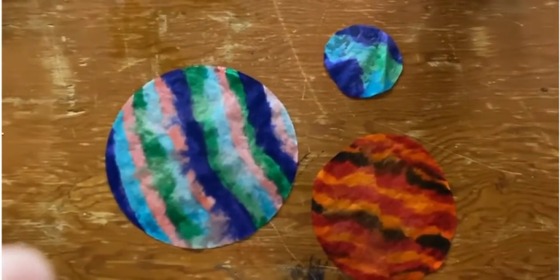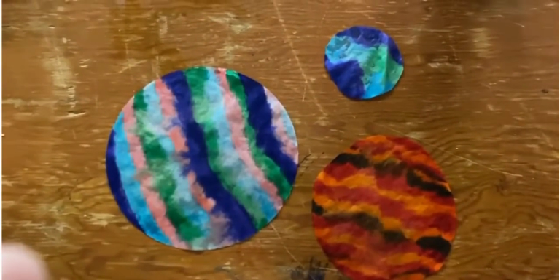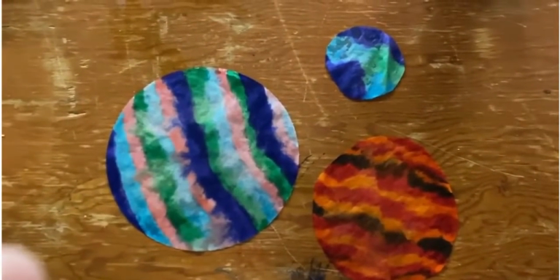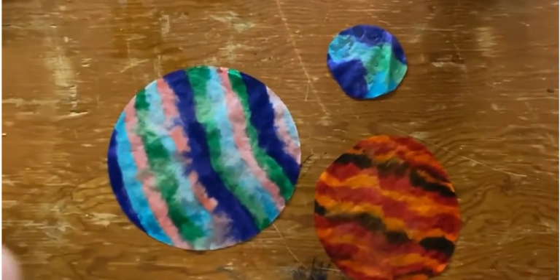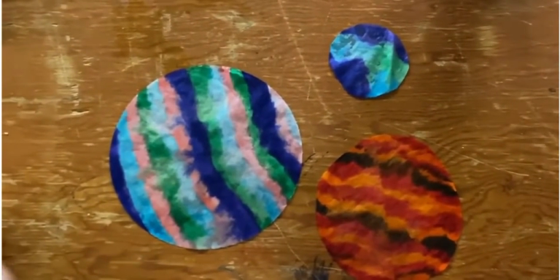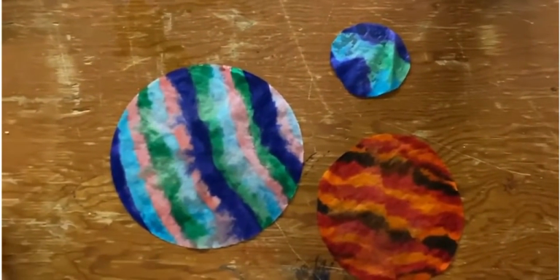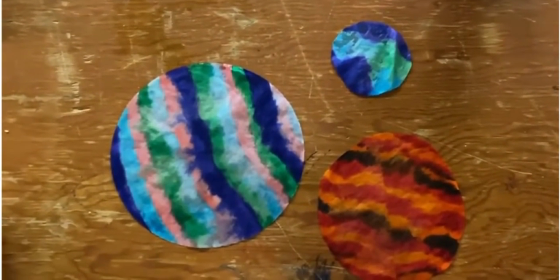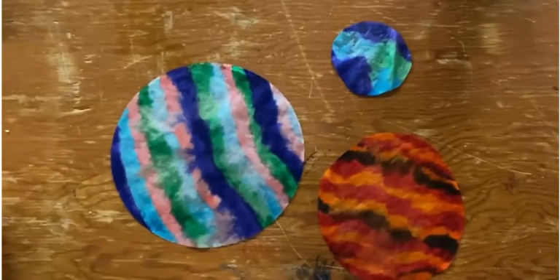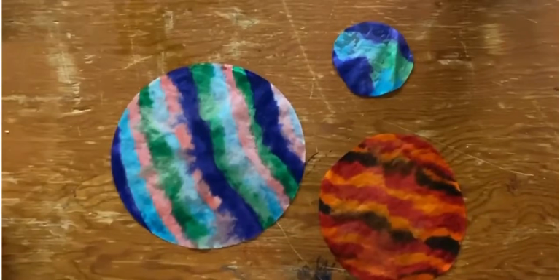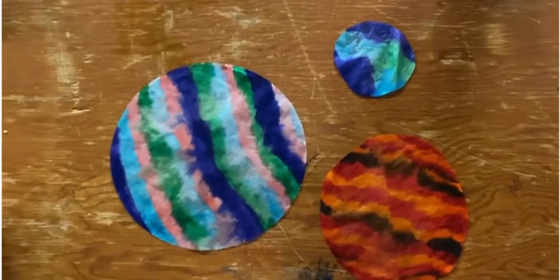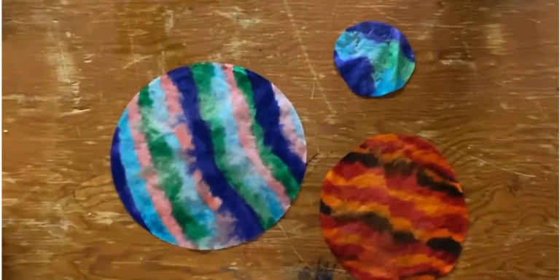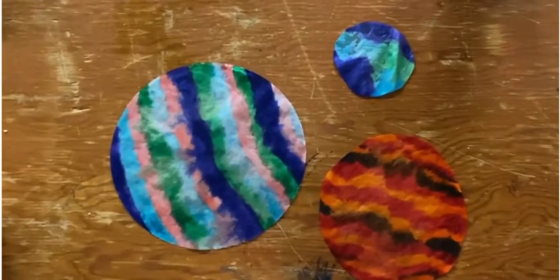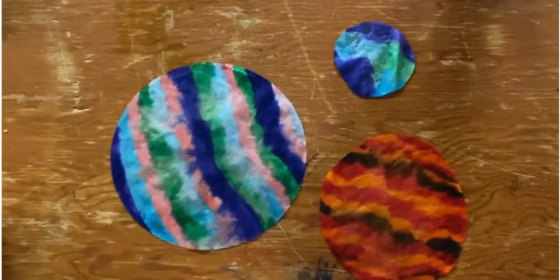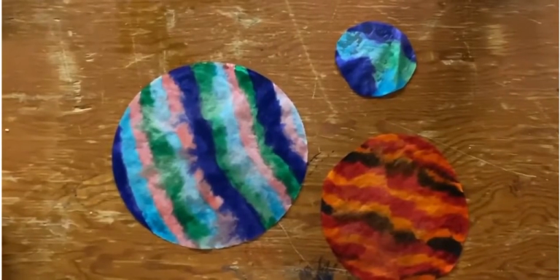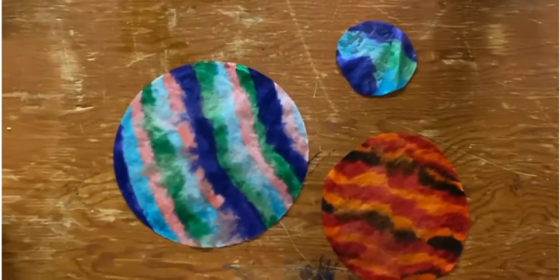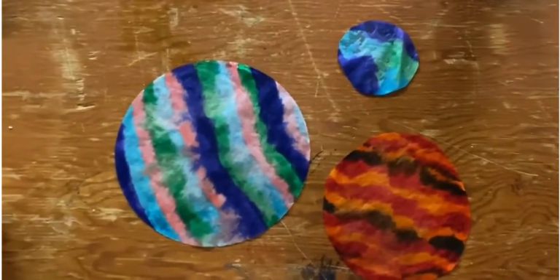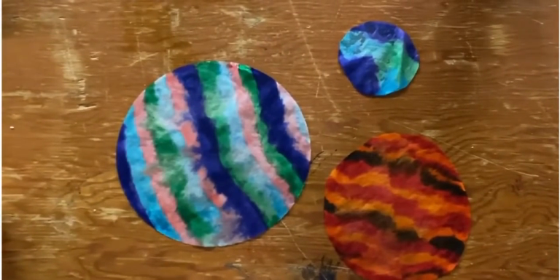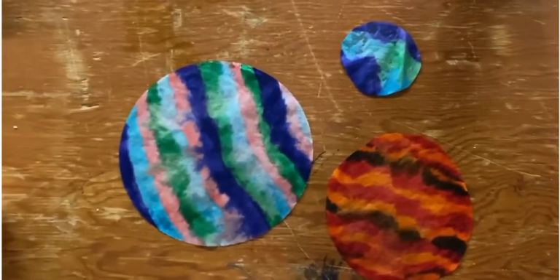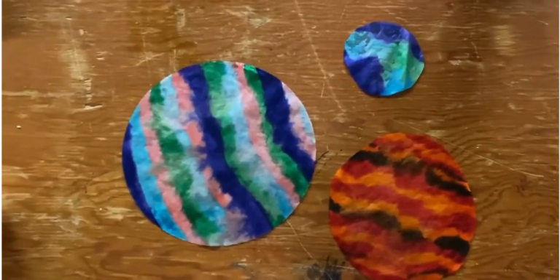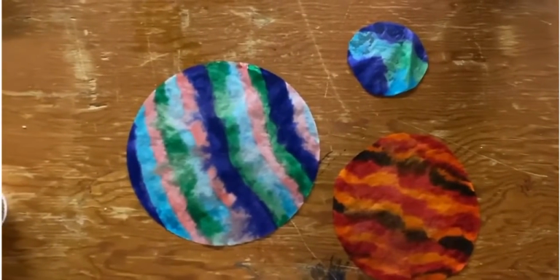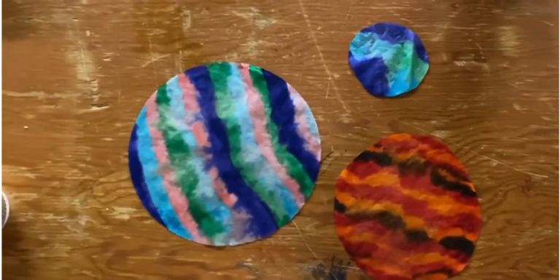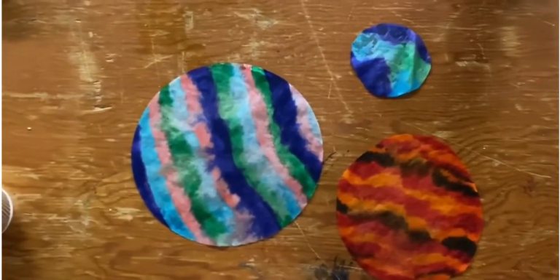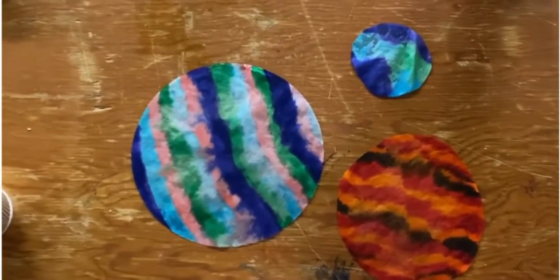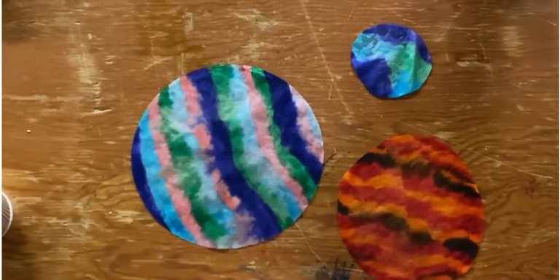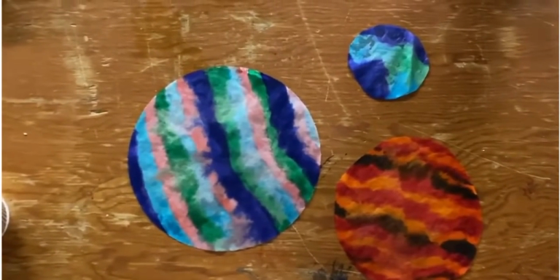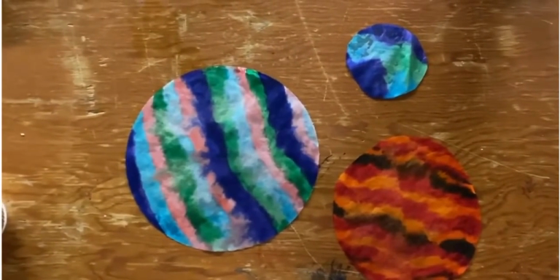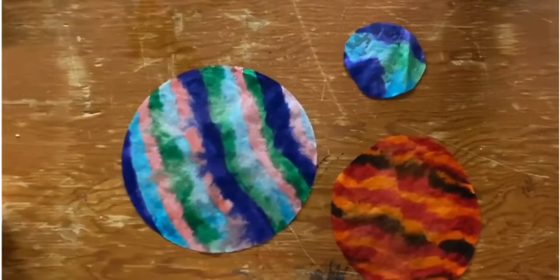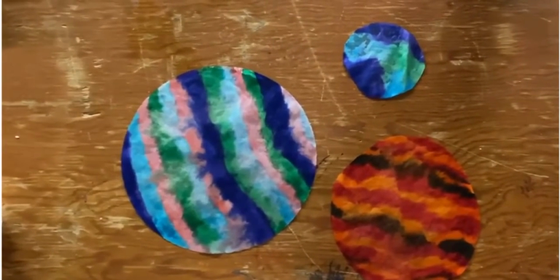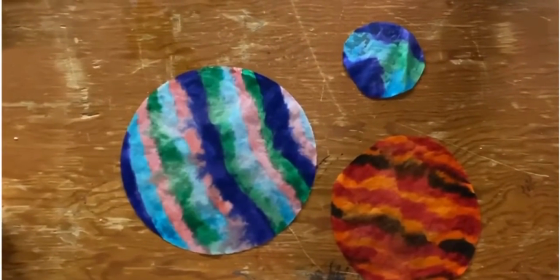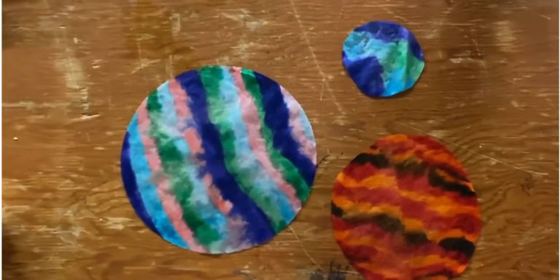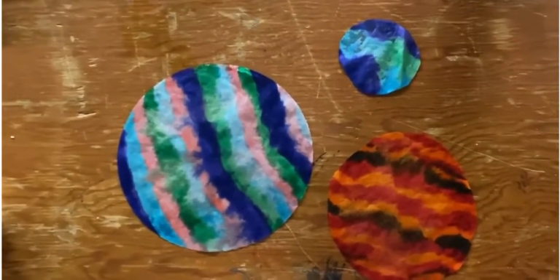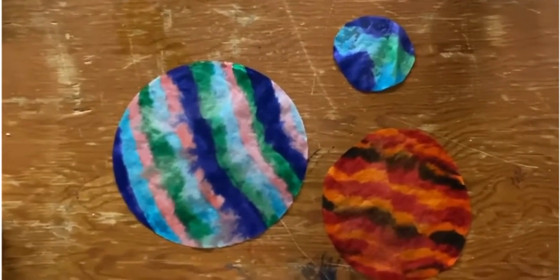So do this craft and send us a picture, or even bring it to us in the library while hanging up in our window.